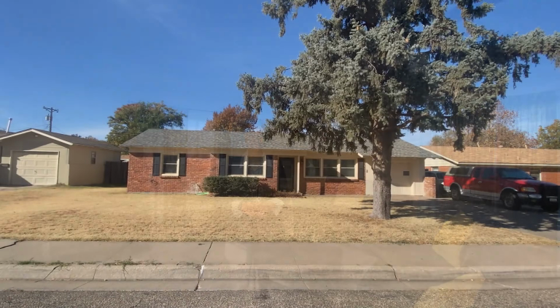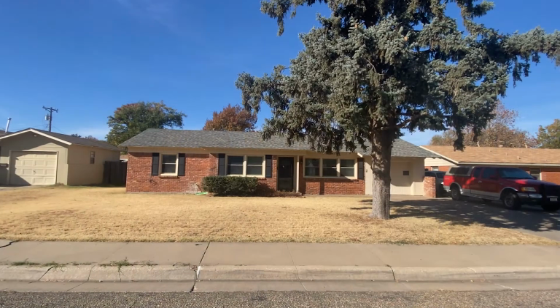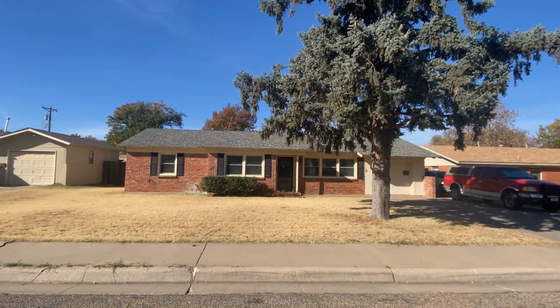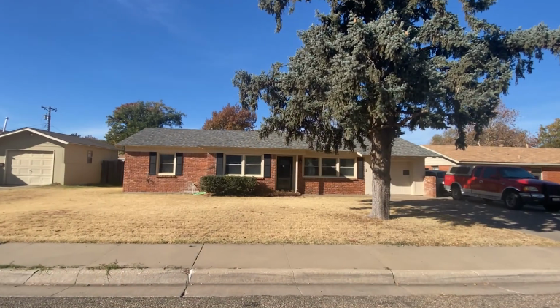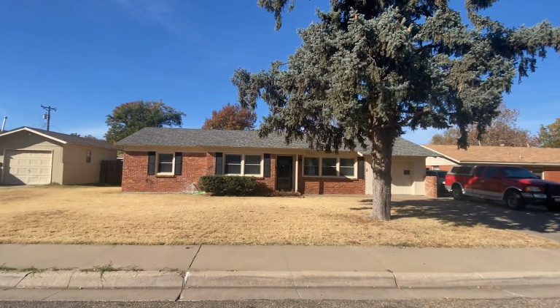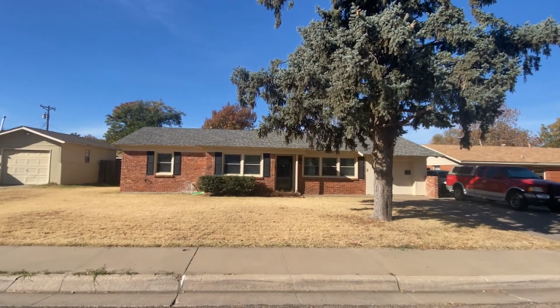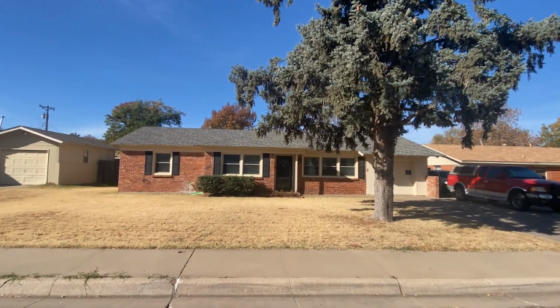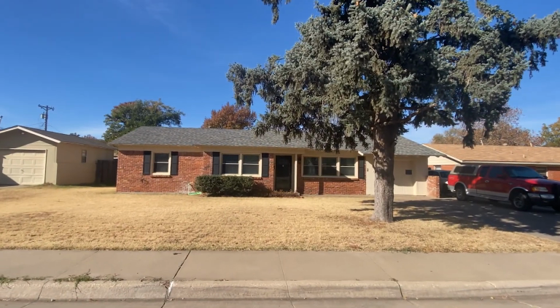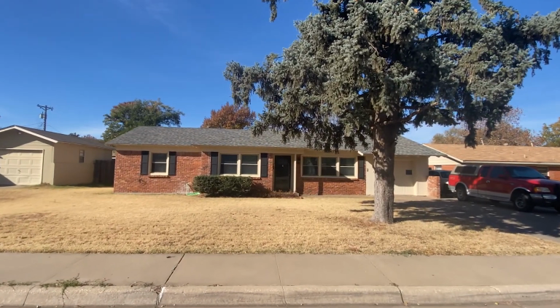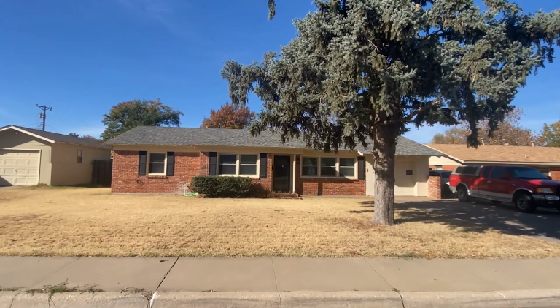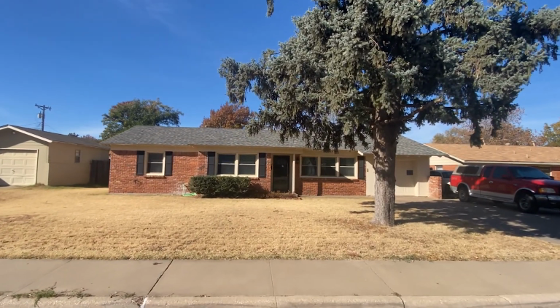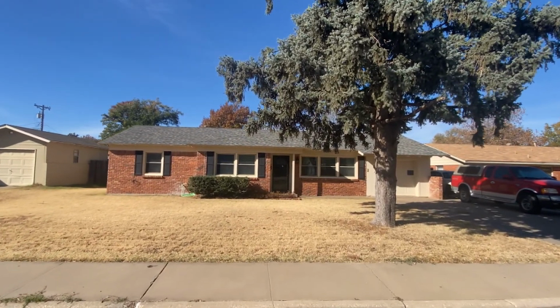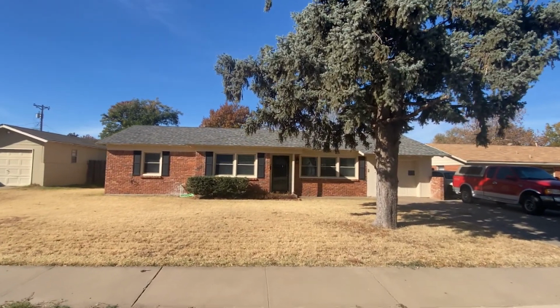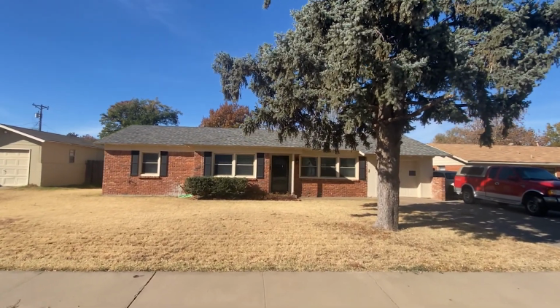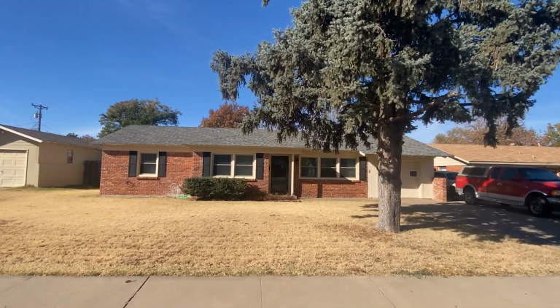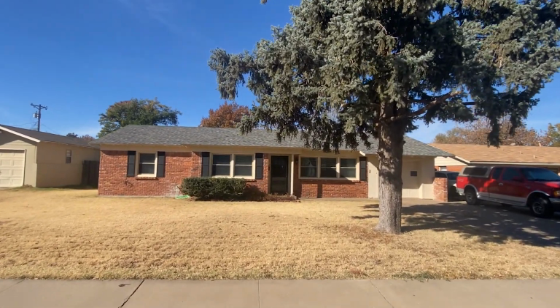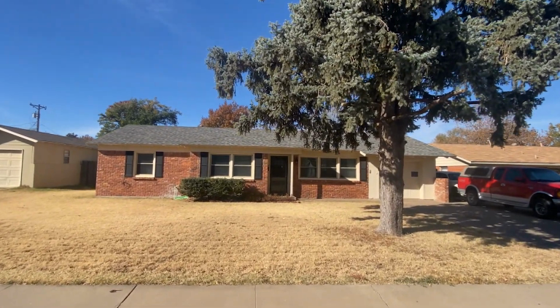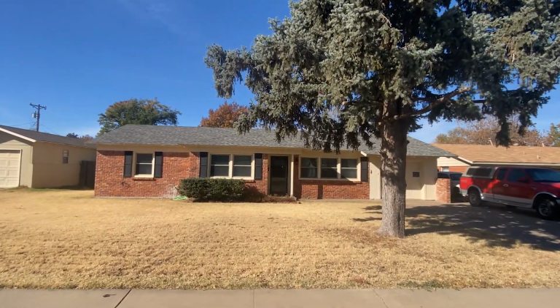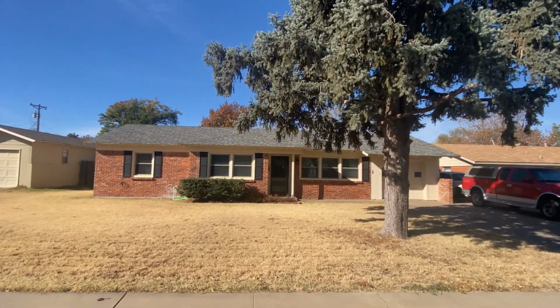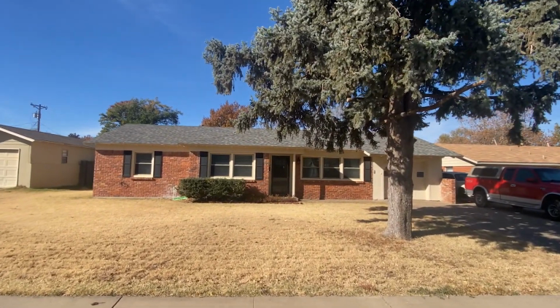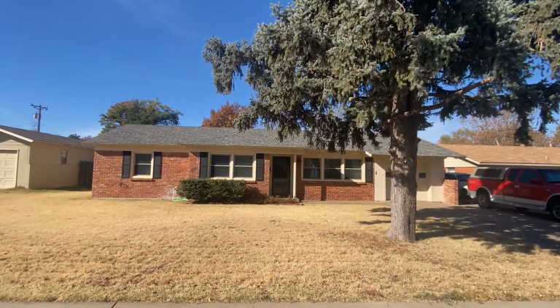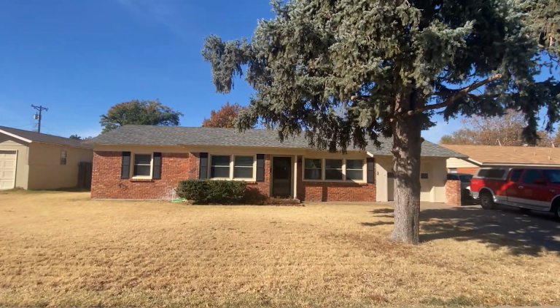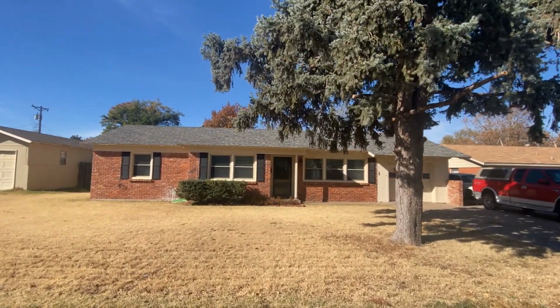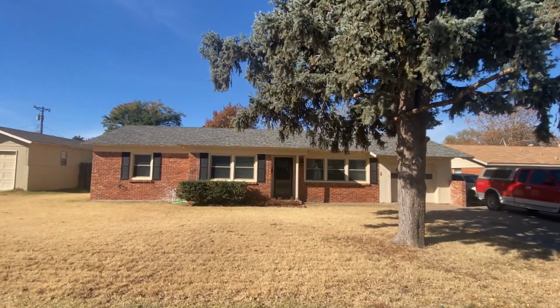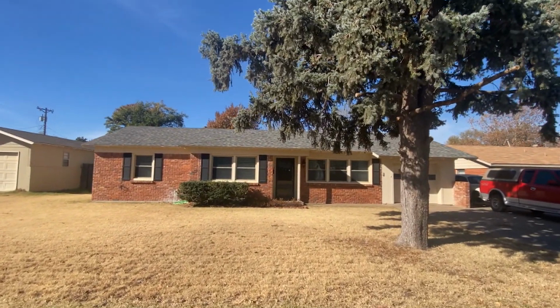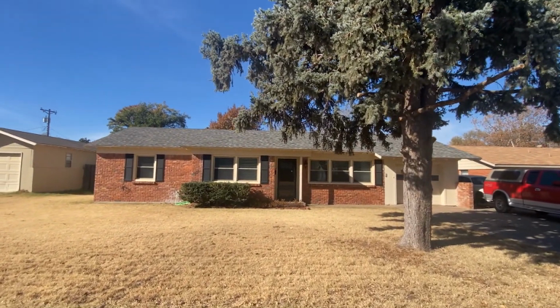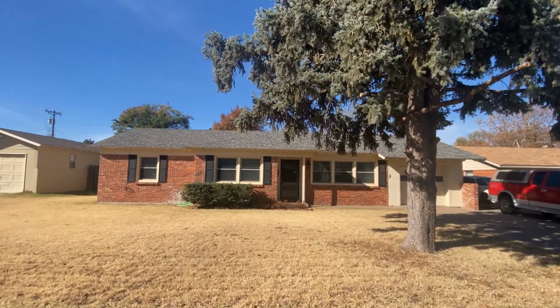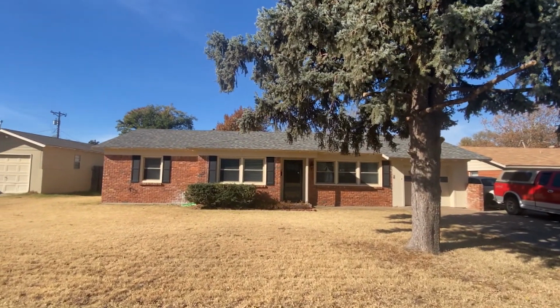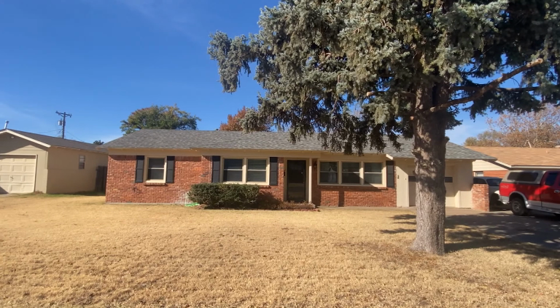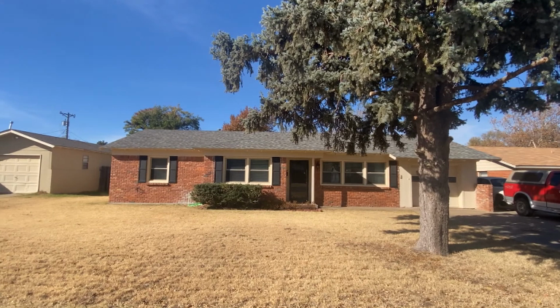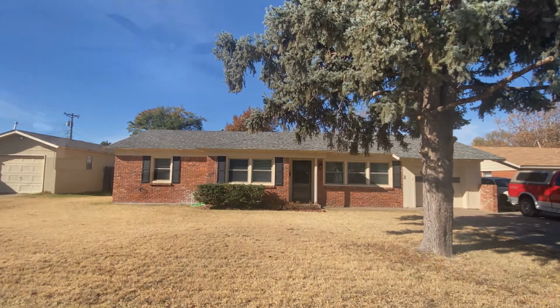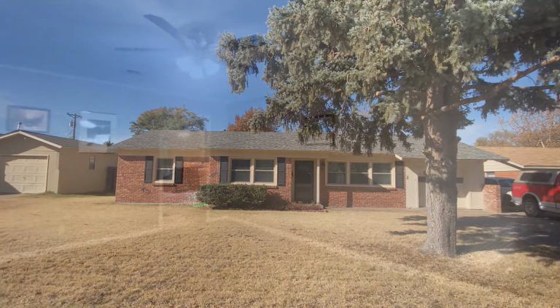Gorgeous brick three-bedroom home in a great location. You'll love the extra parking in front.